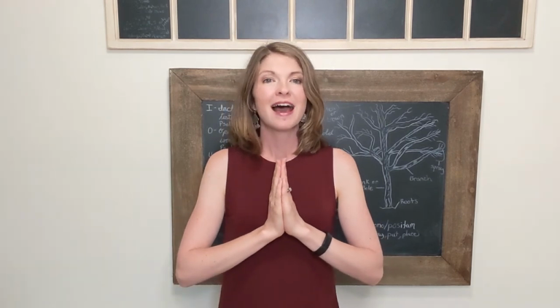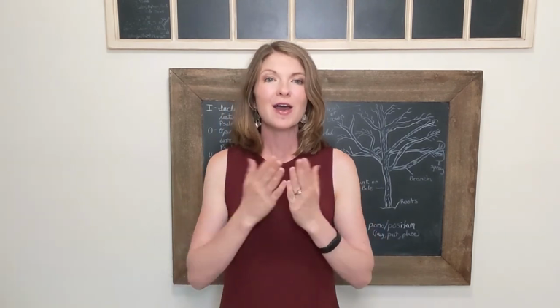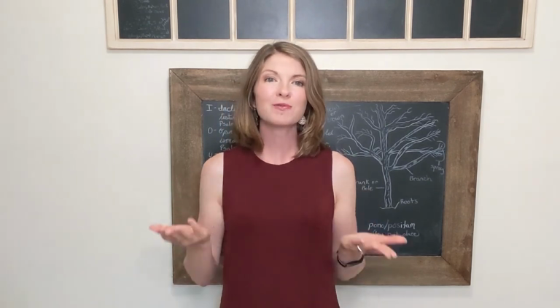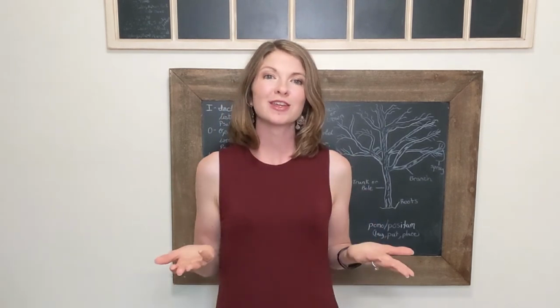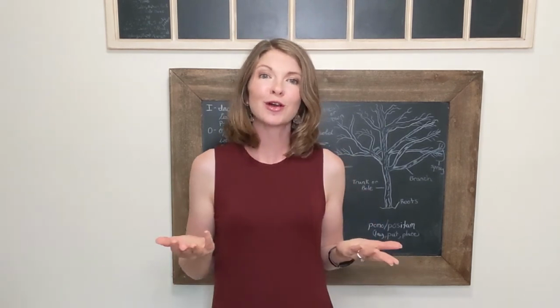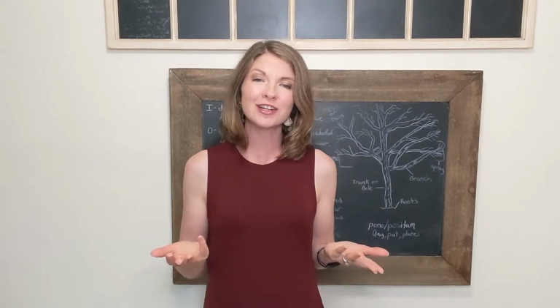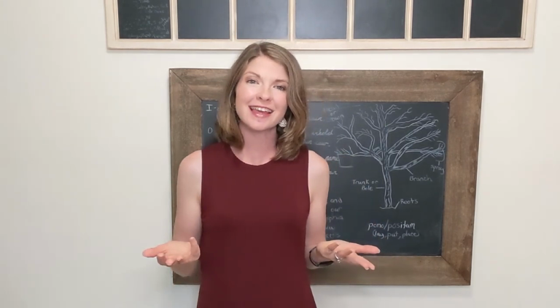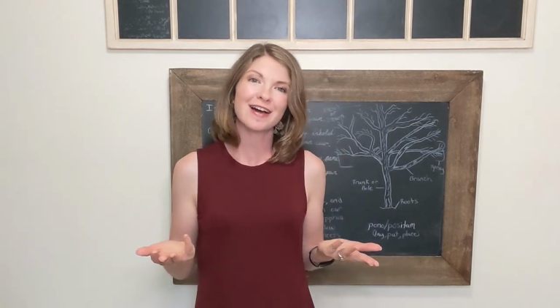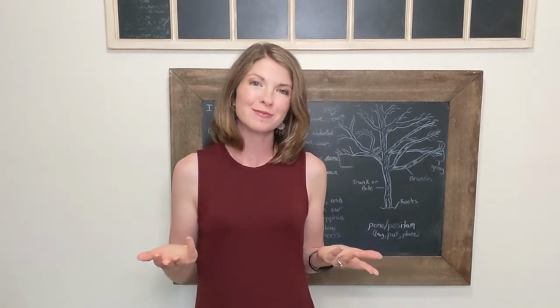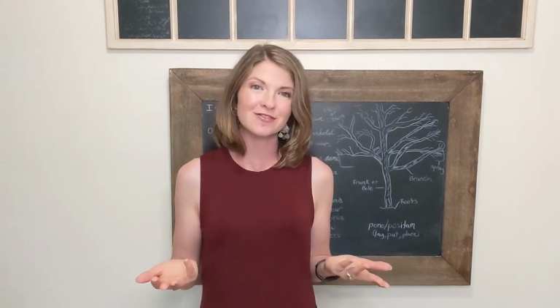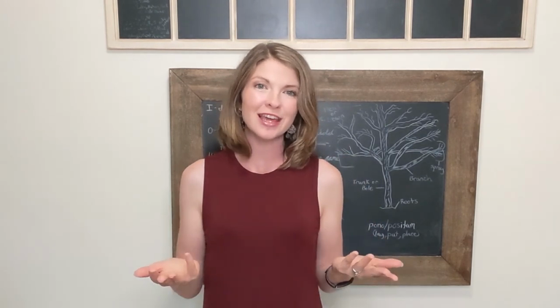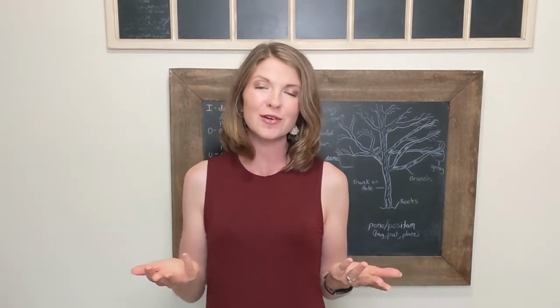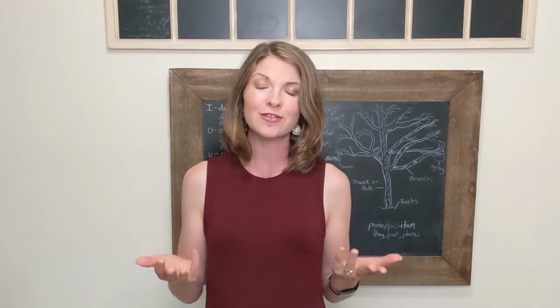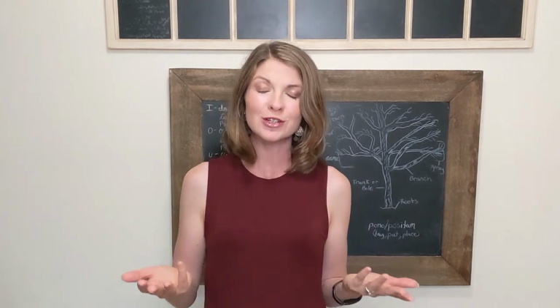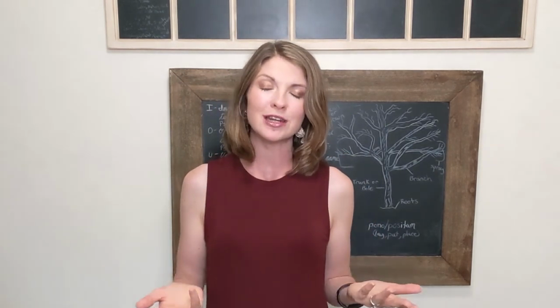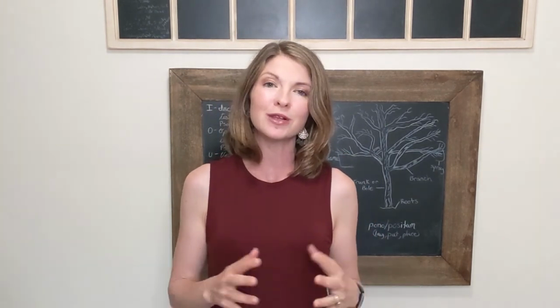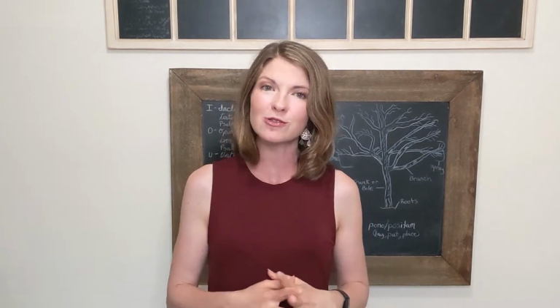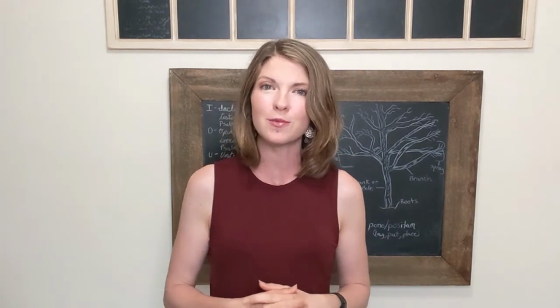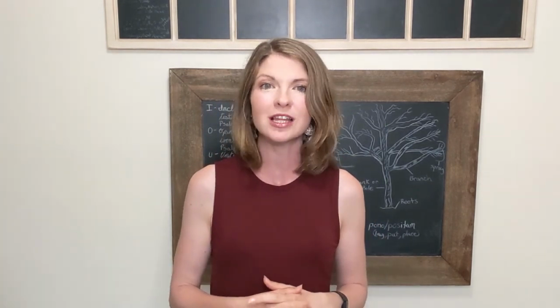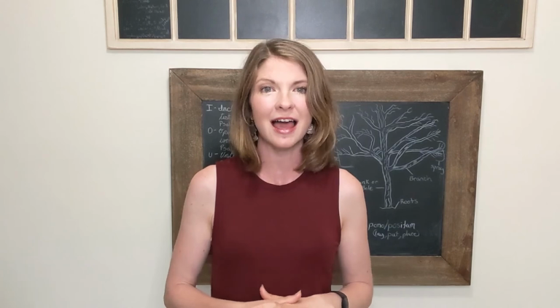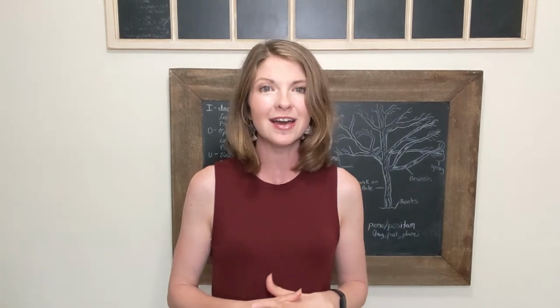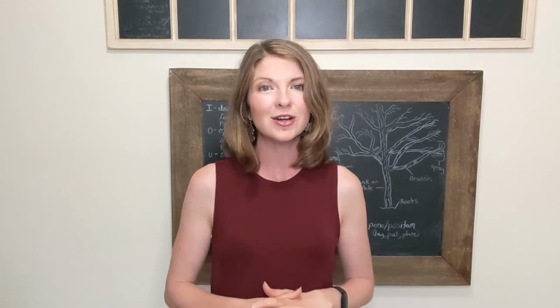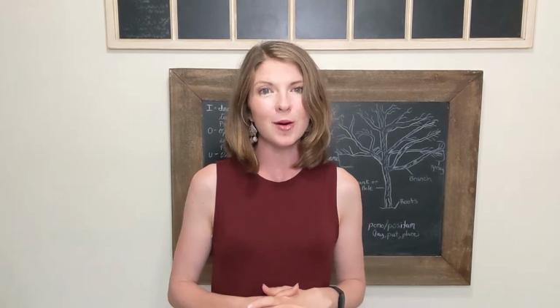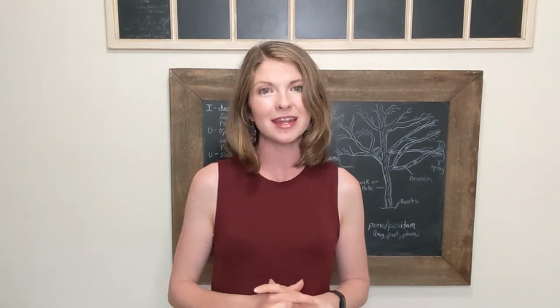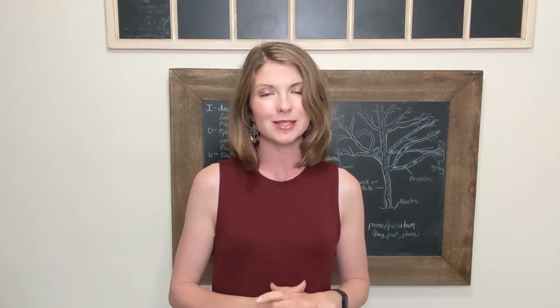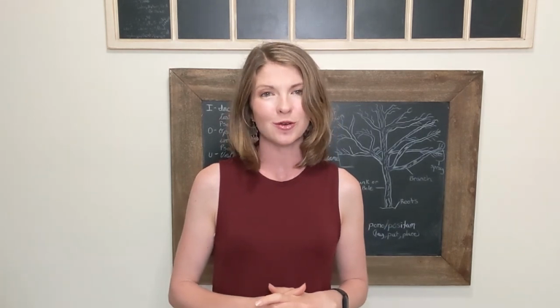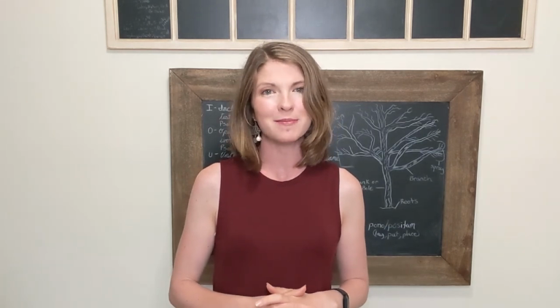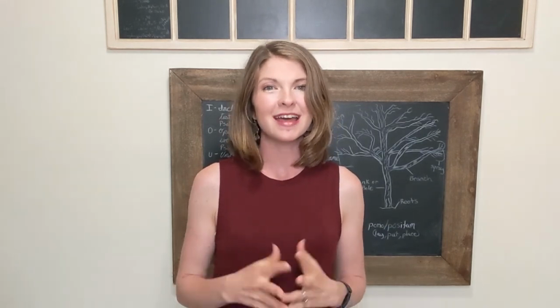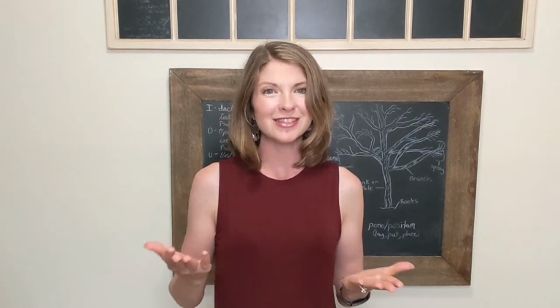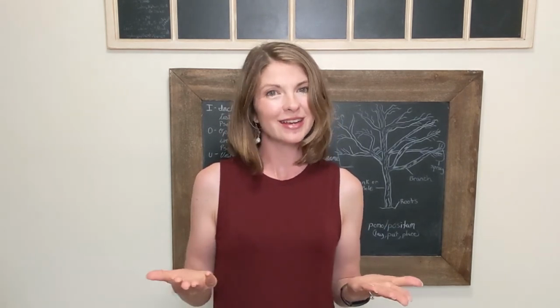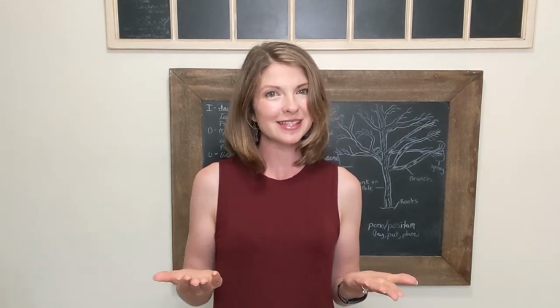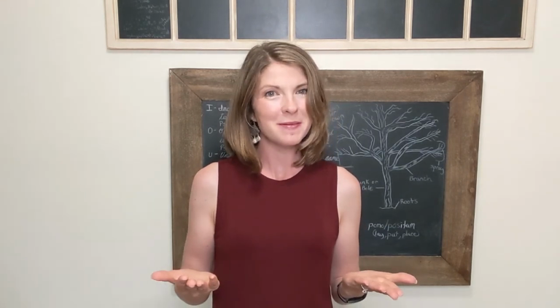I hope that you learned from this video. If you enjoyed it, please remember to like, comment, and subscribe. I'll see you next time.